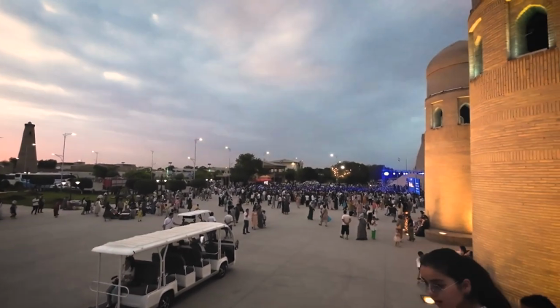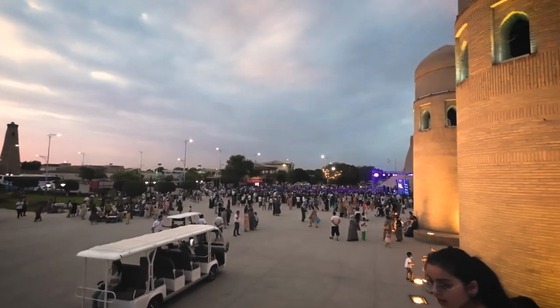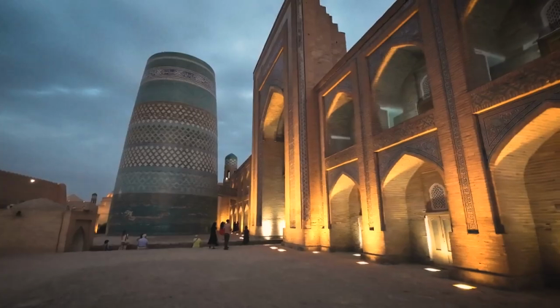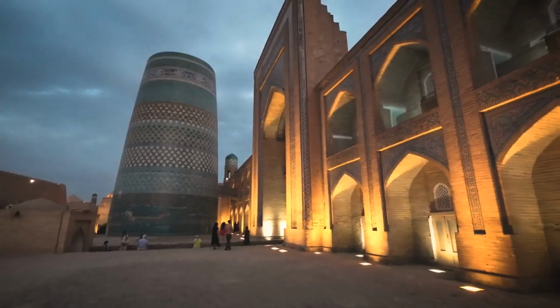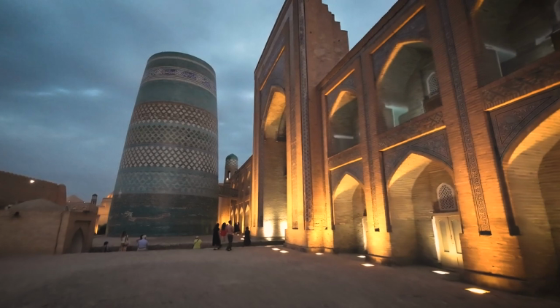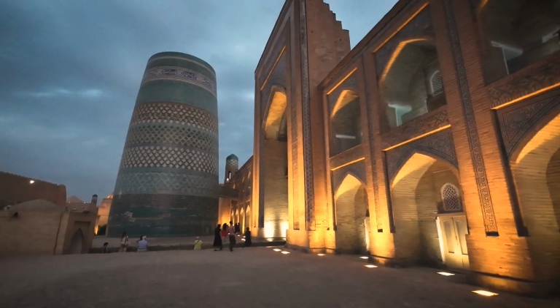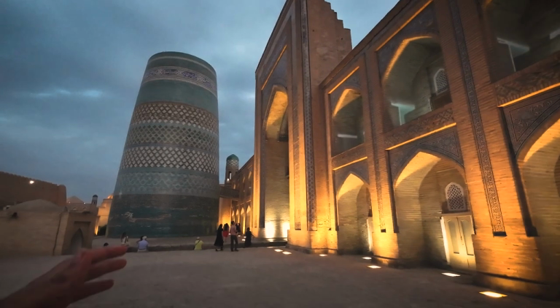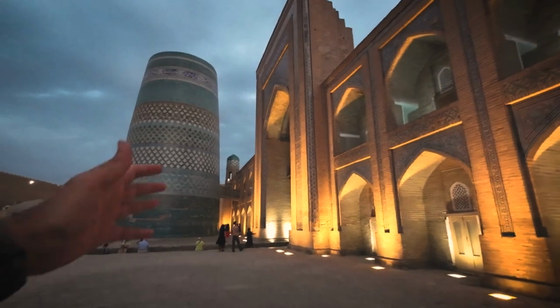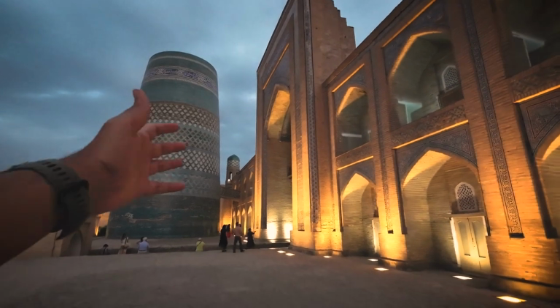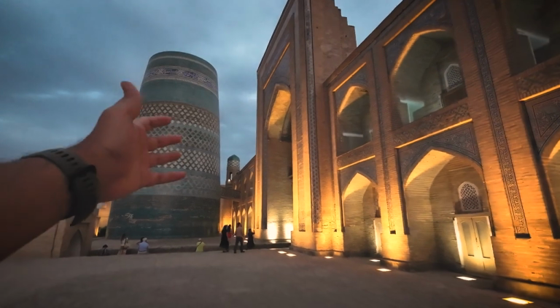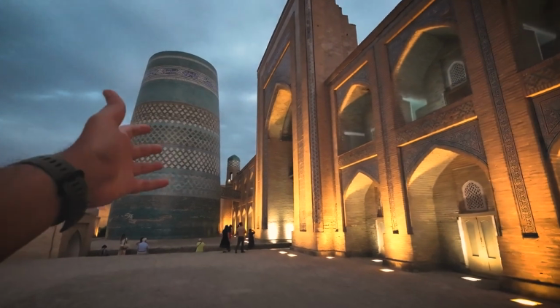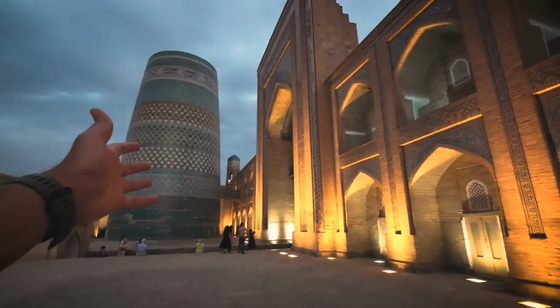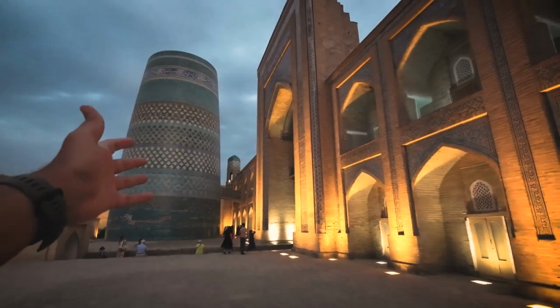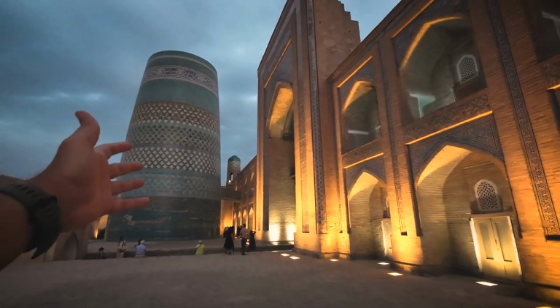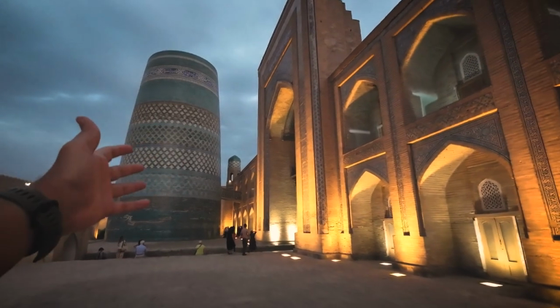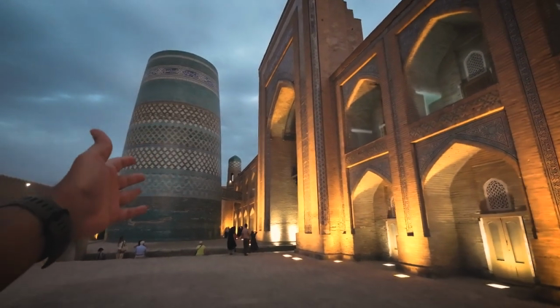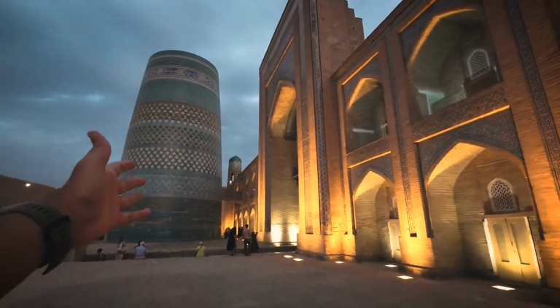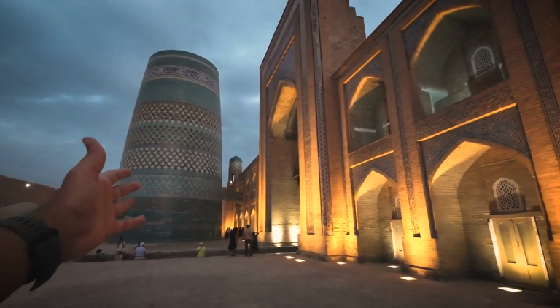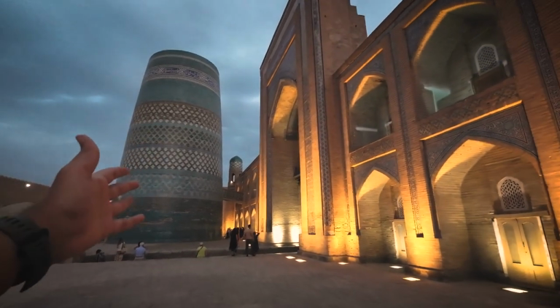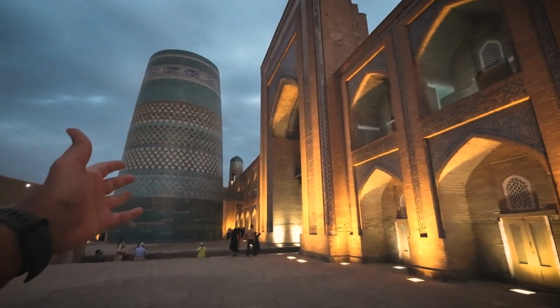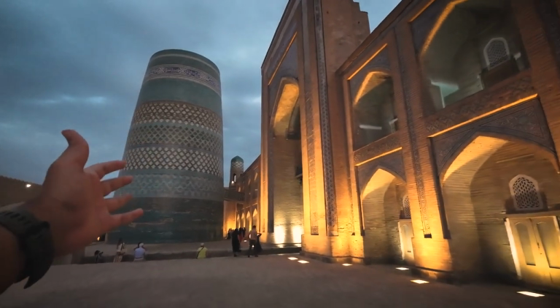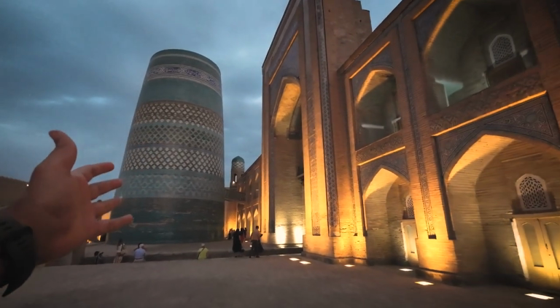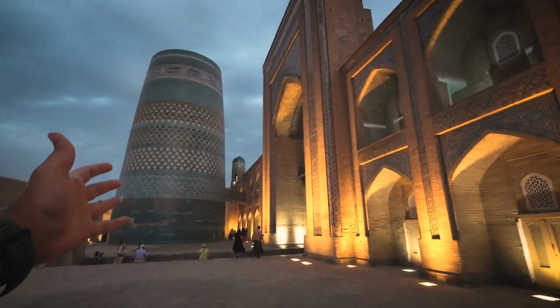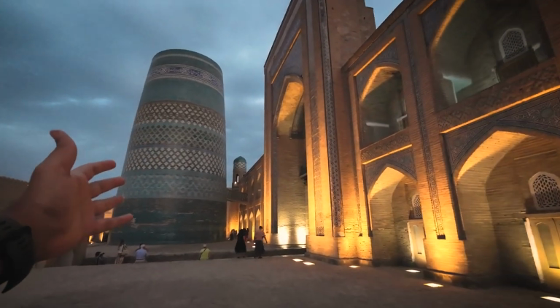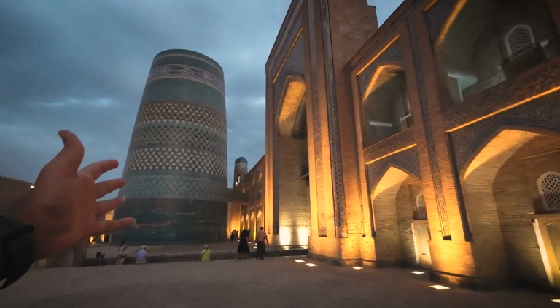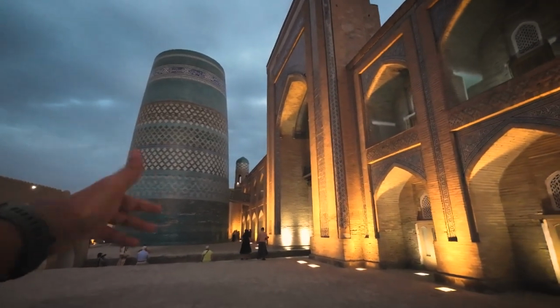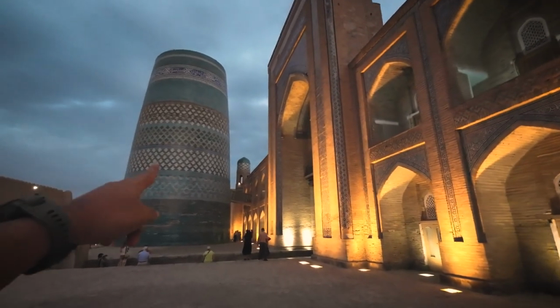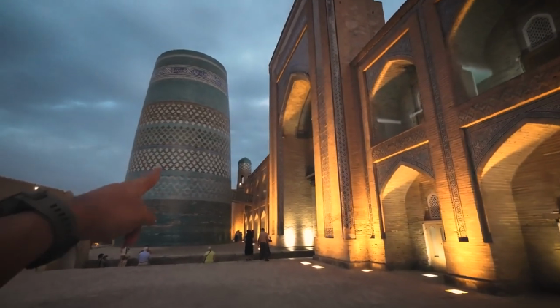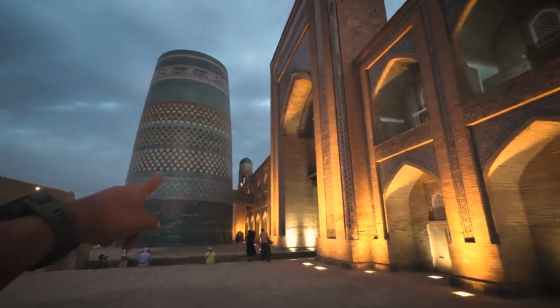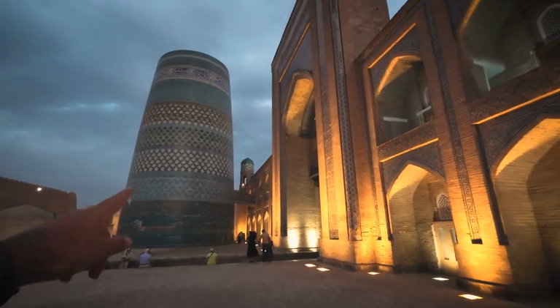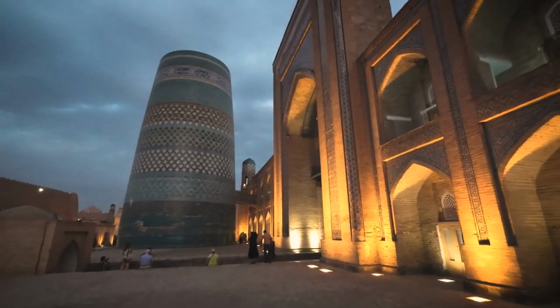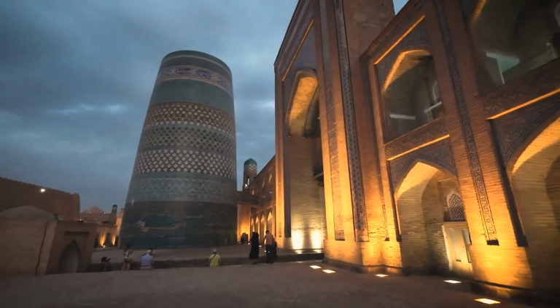And now all the lights have come on. And this again, my friends, is Kalta Minor.